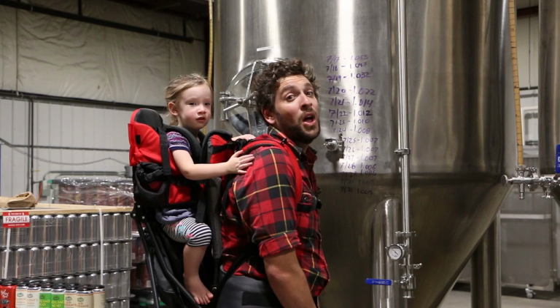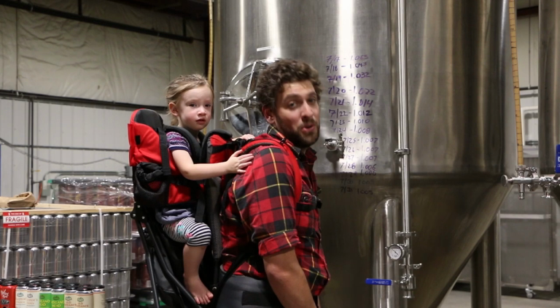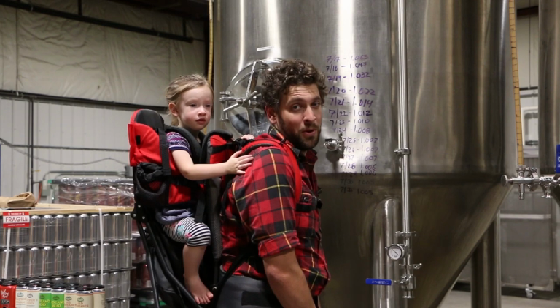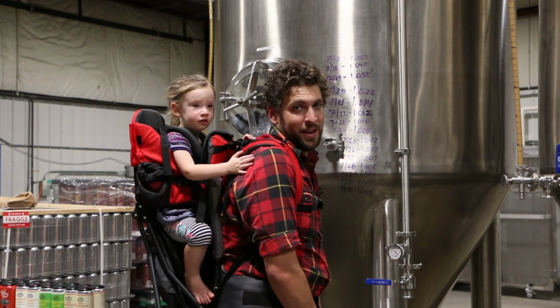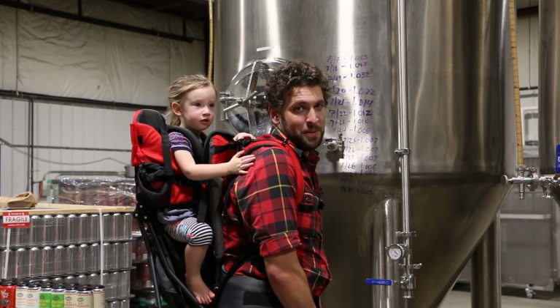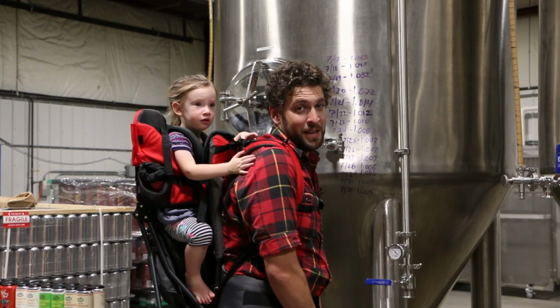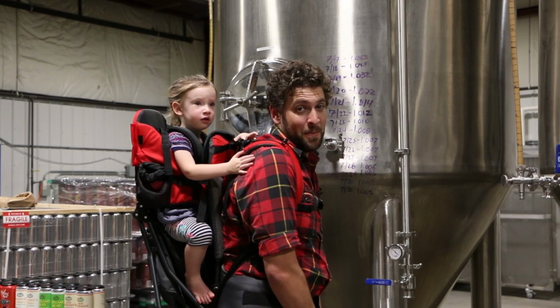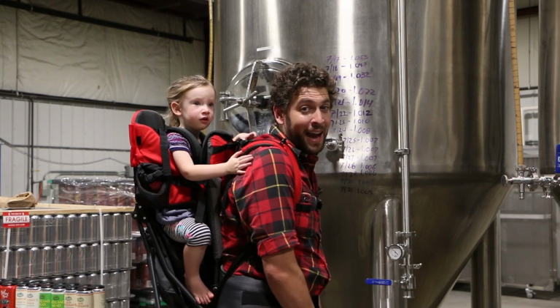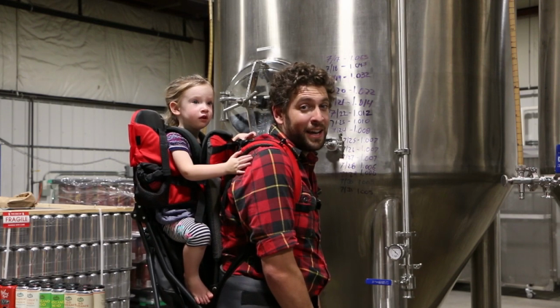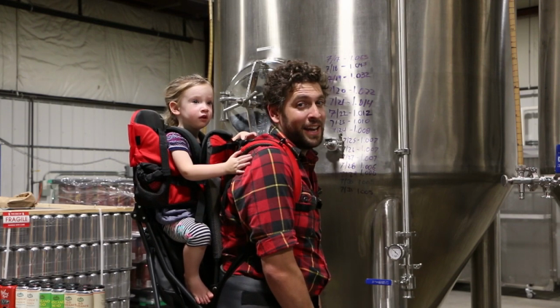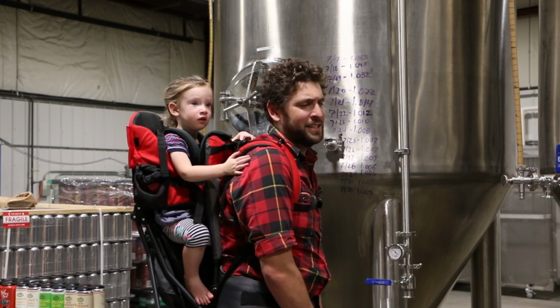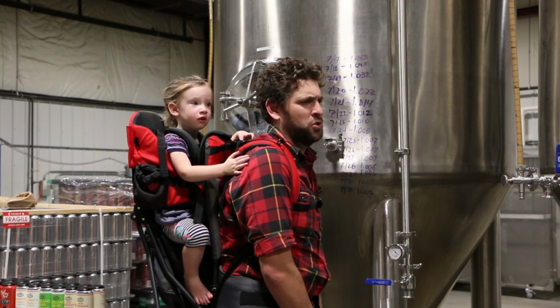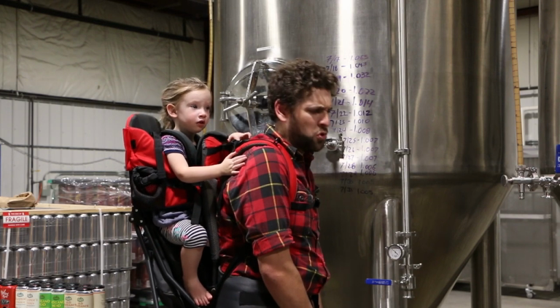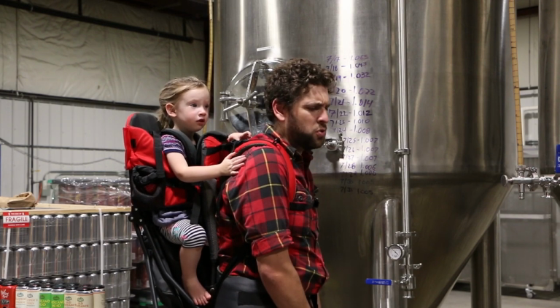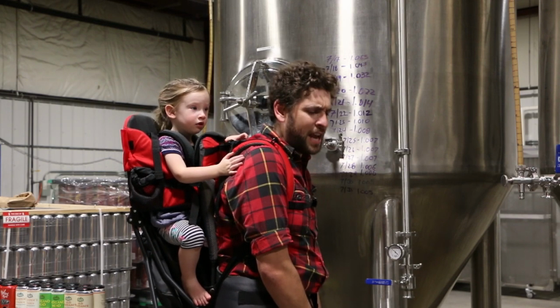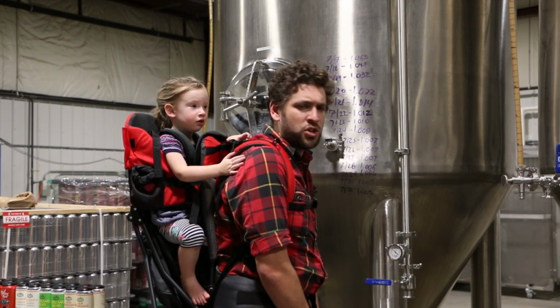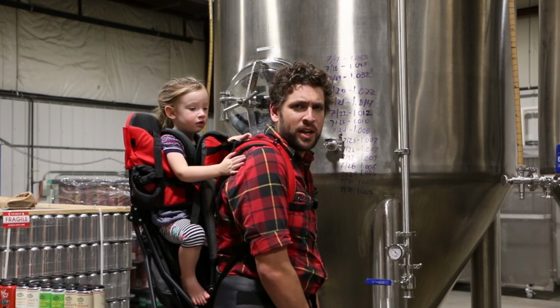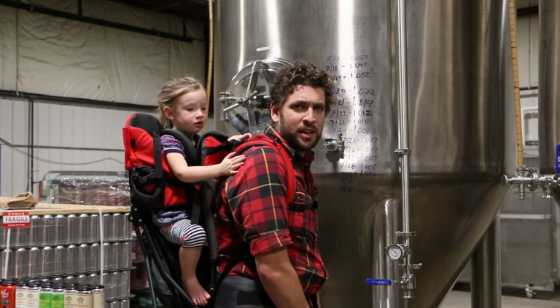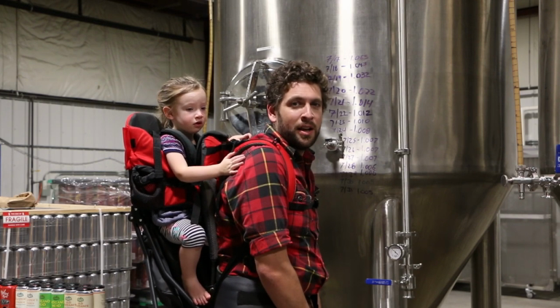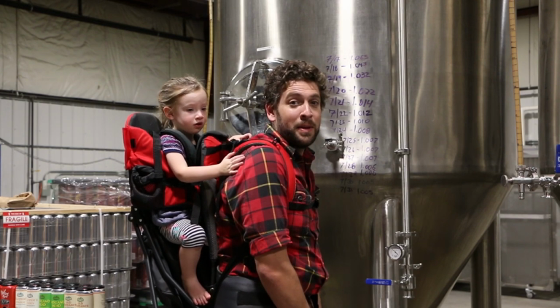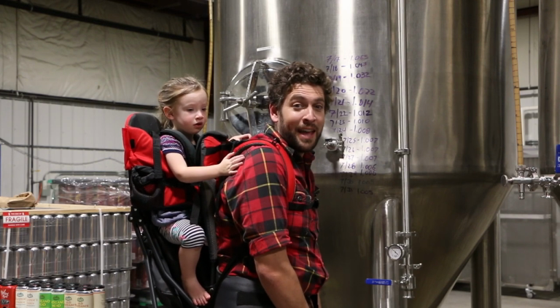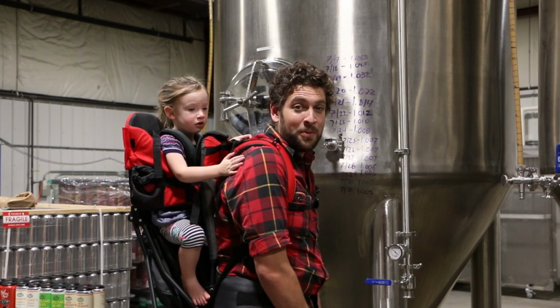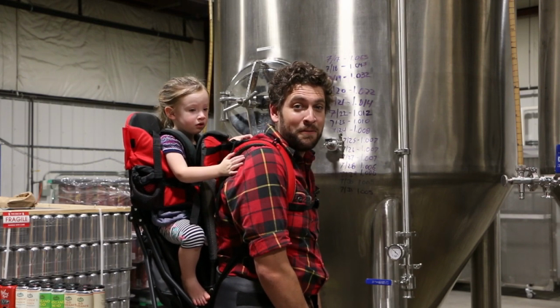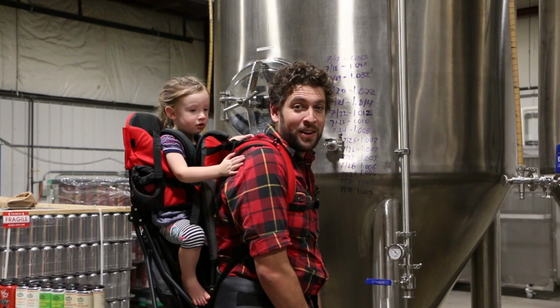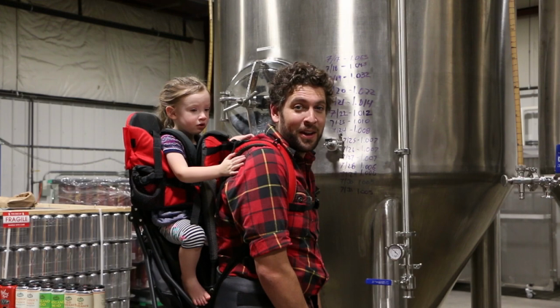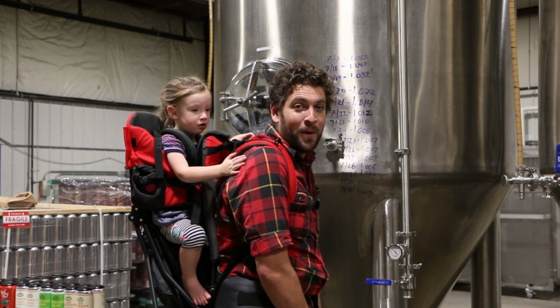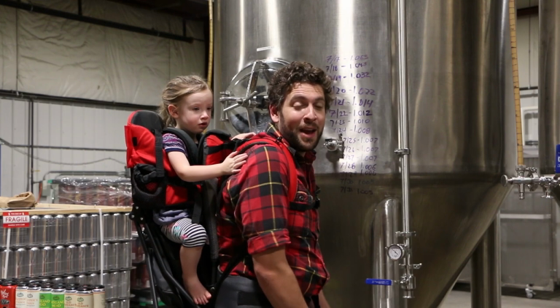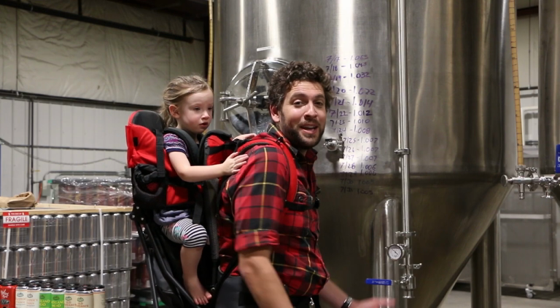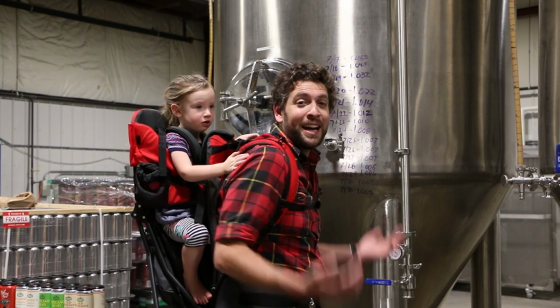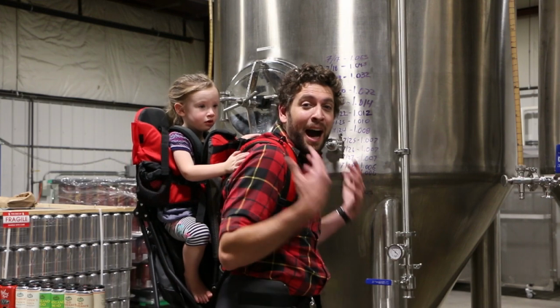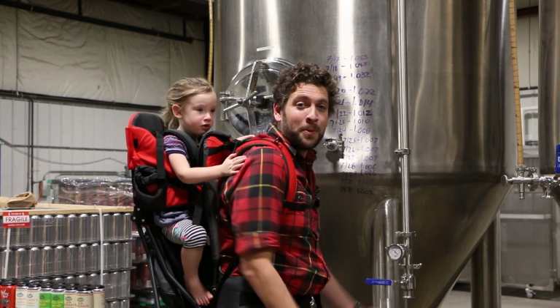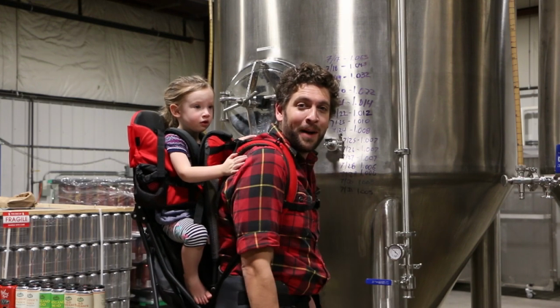Nora wanted to be in the back and I said it's too dangerous, but then we figured out a way and we compromised!